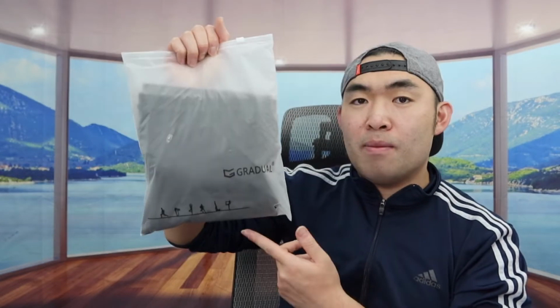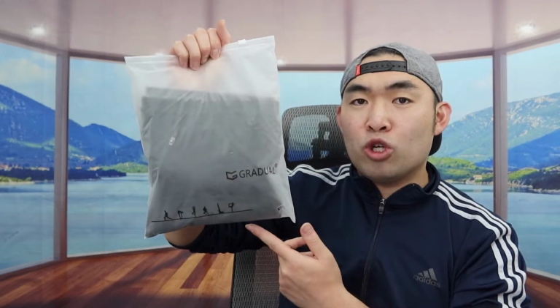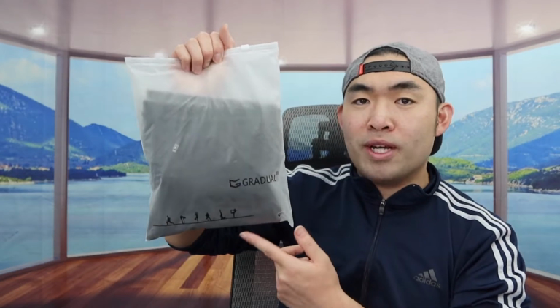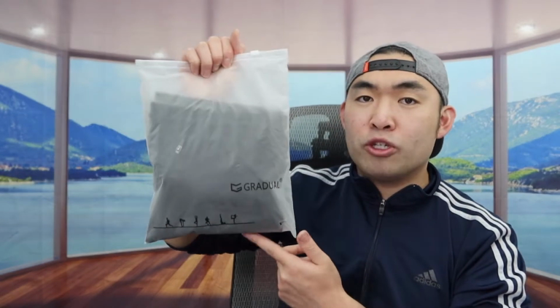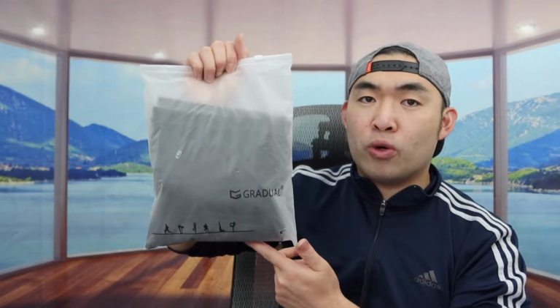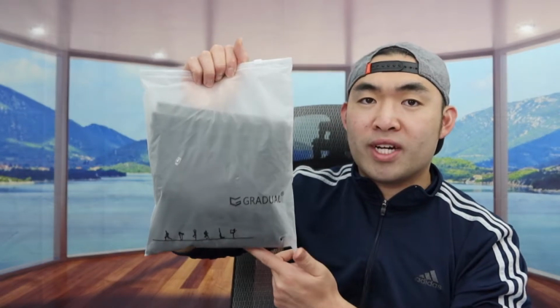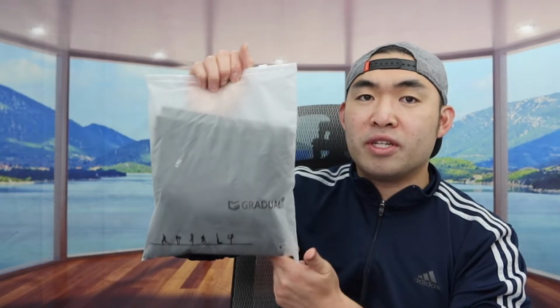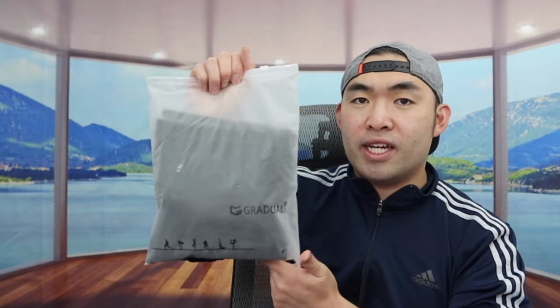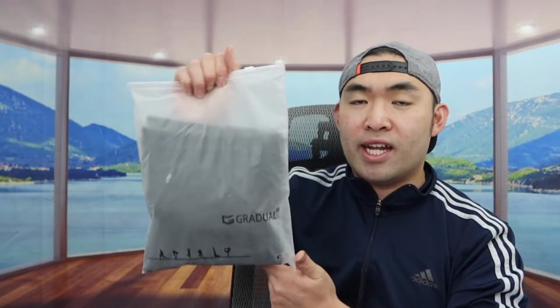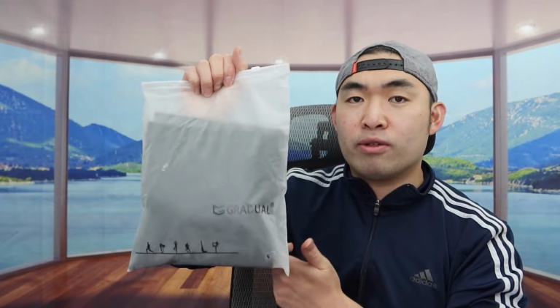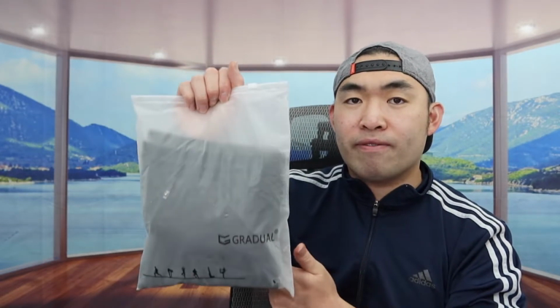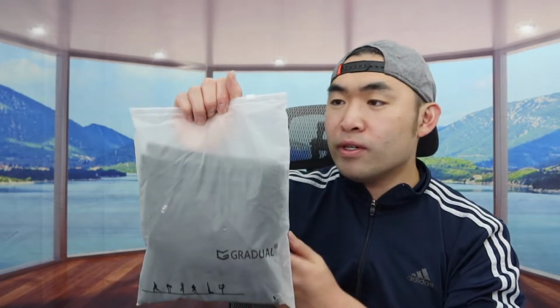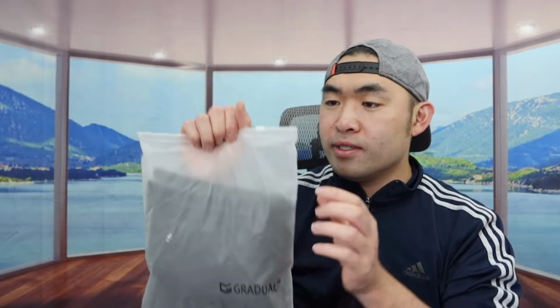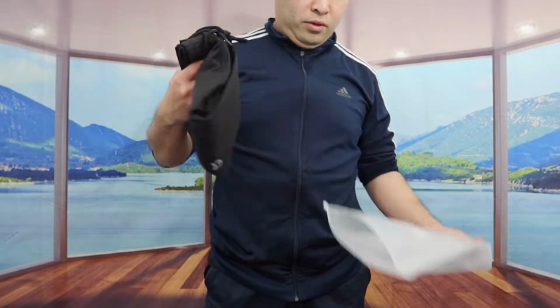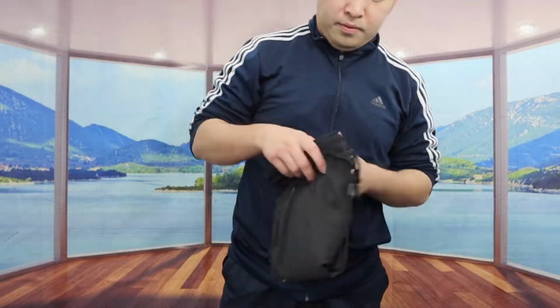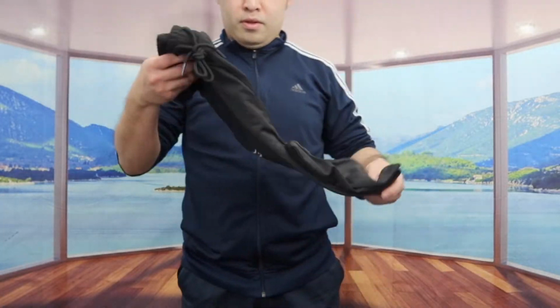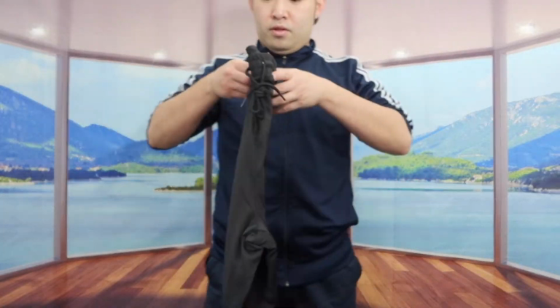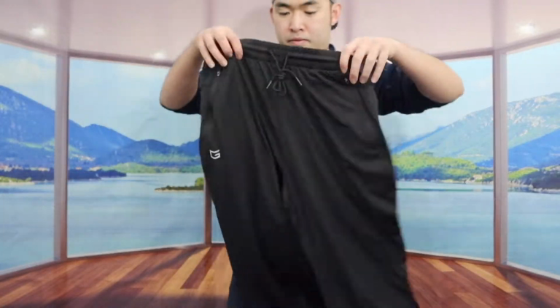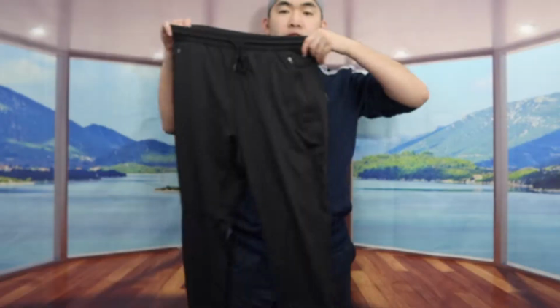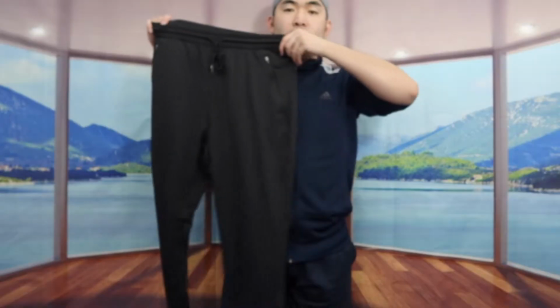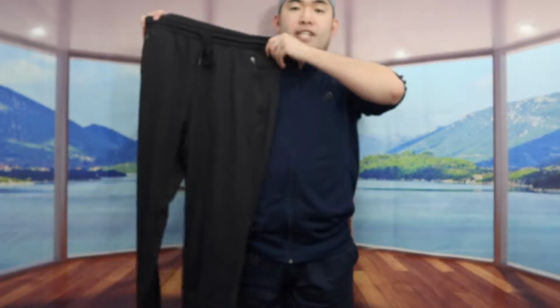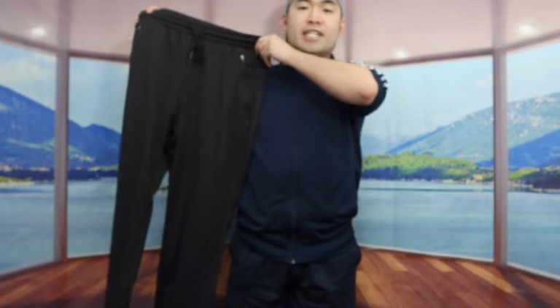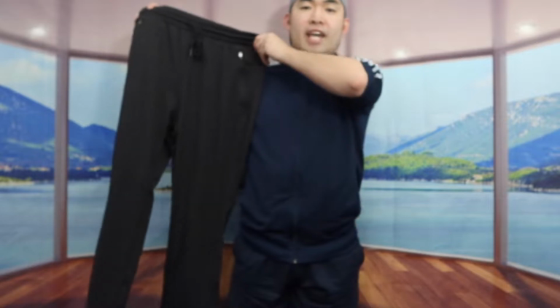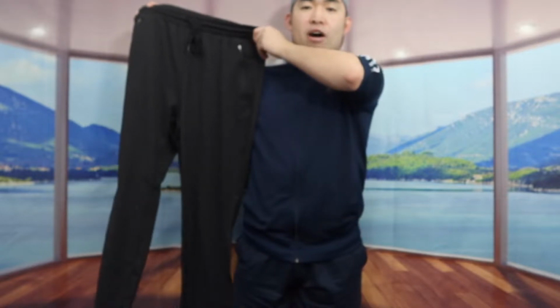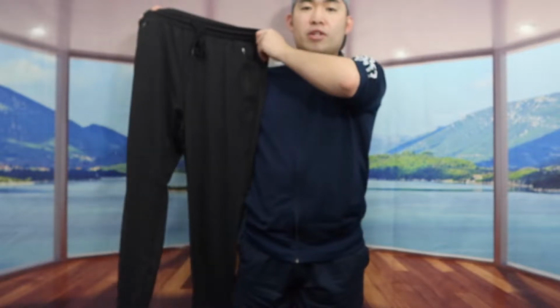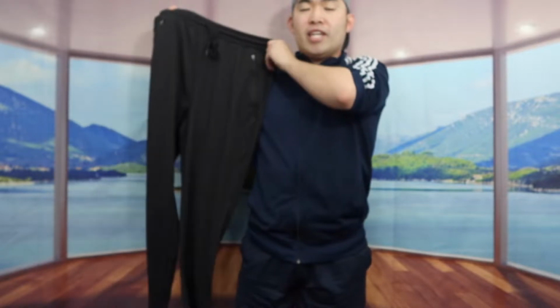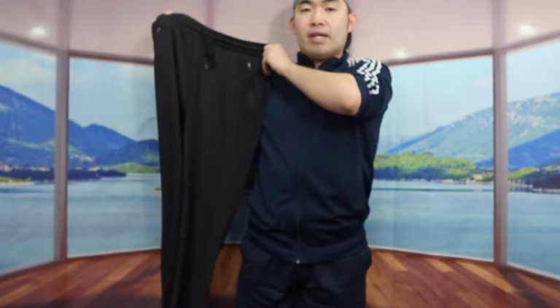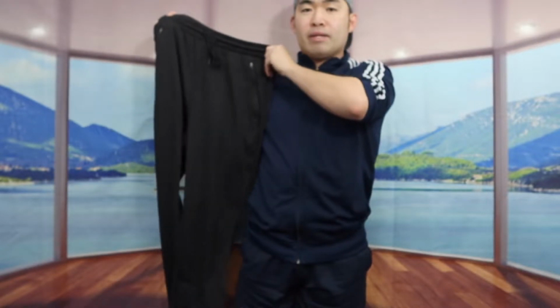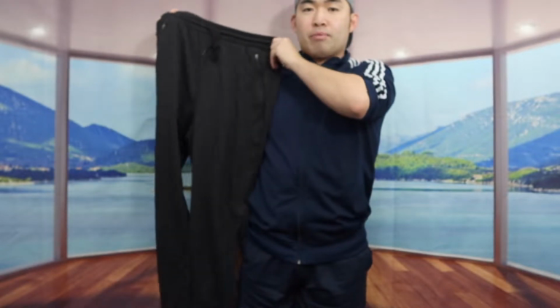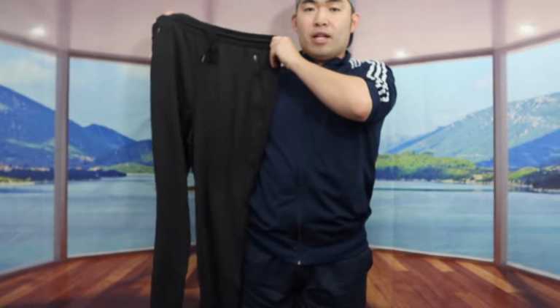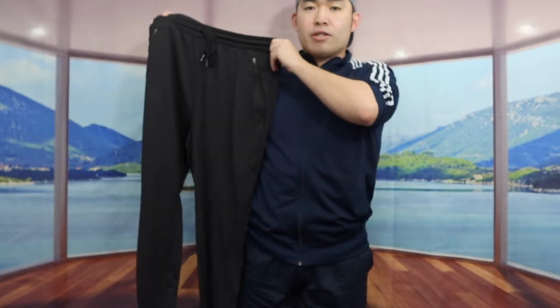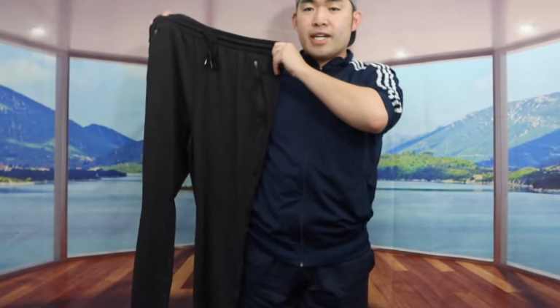Let me actually open it up to show you guys what the inside looks like first. So once you guys take it out, here is basically what the product looks like.